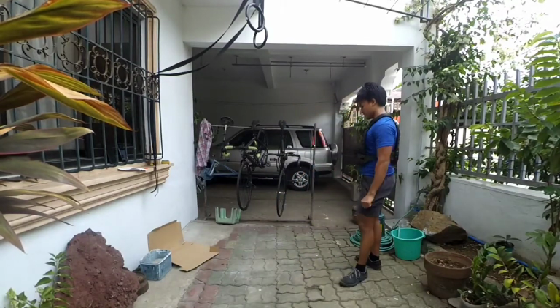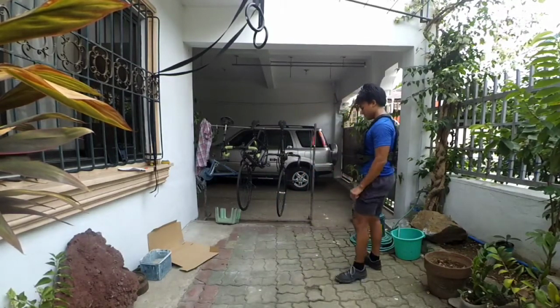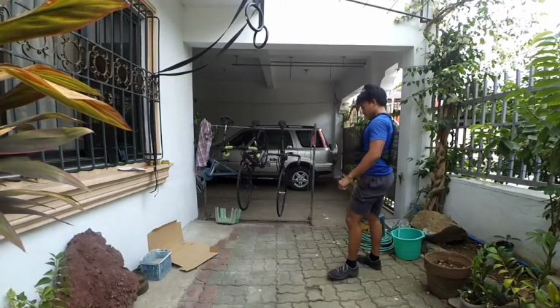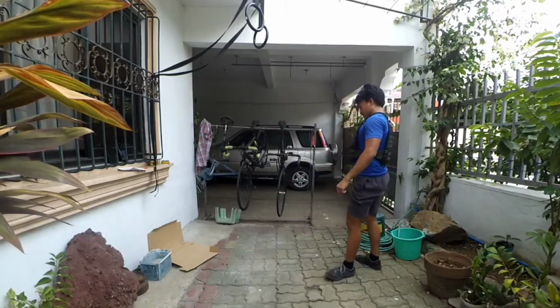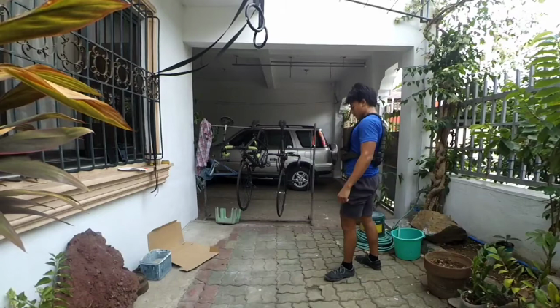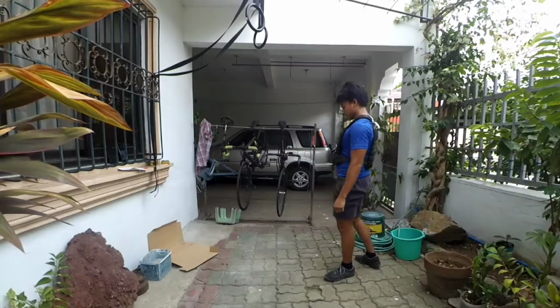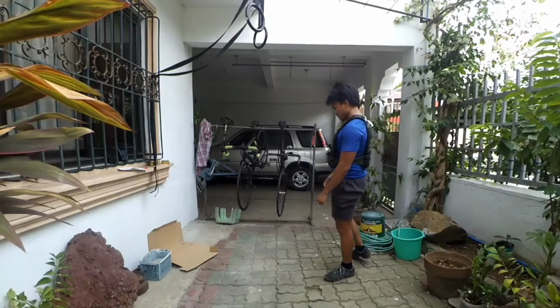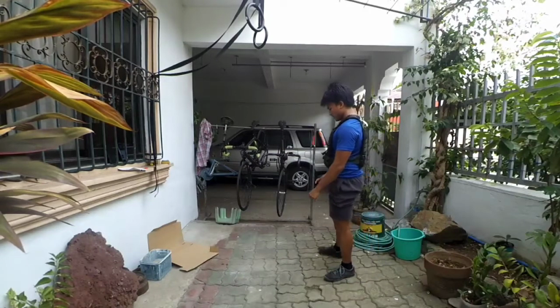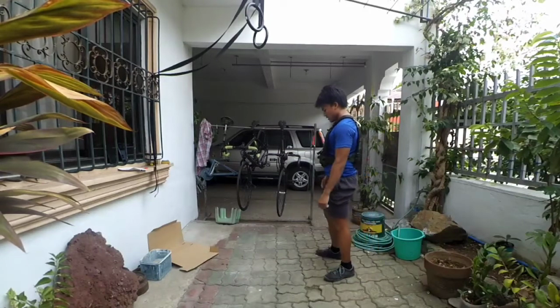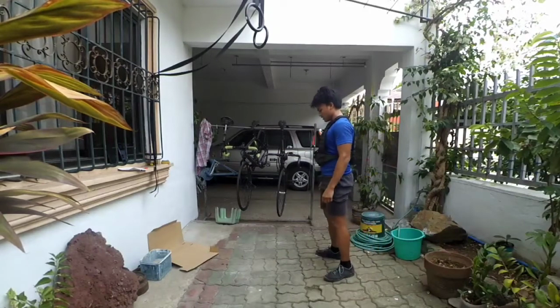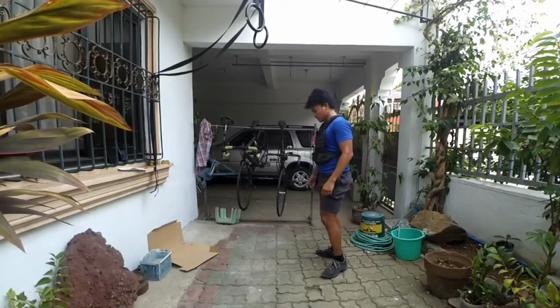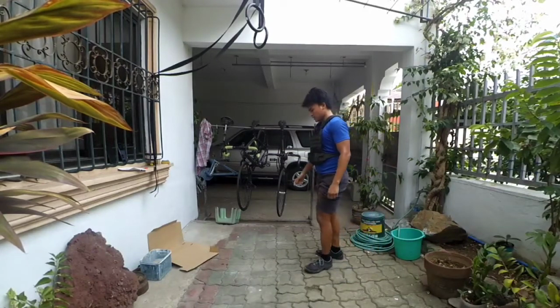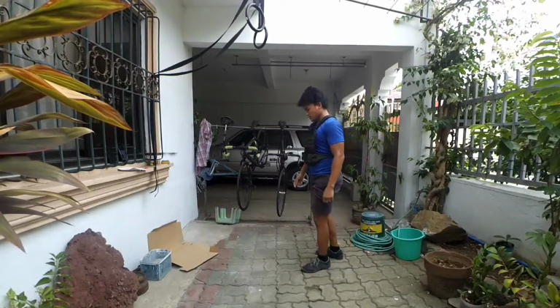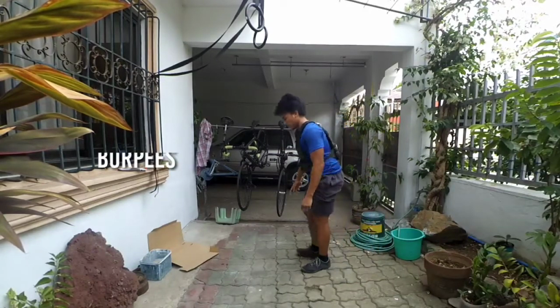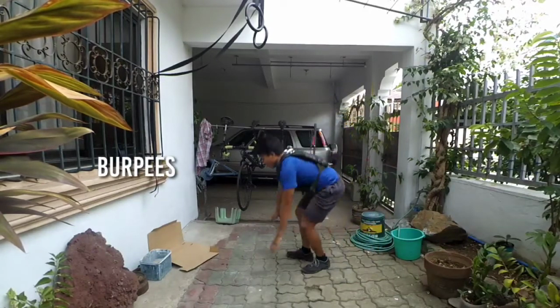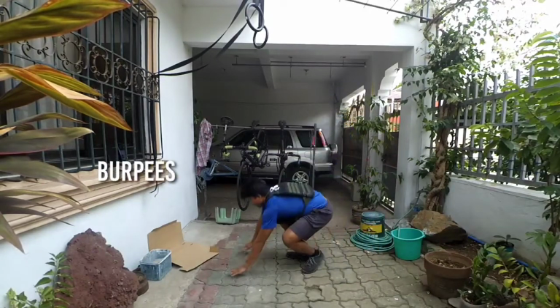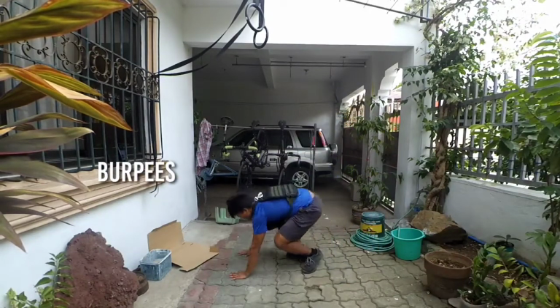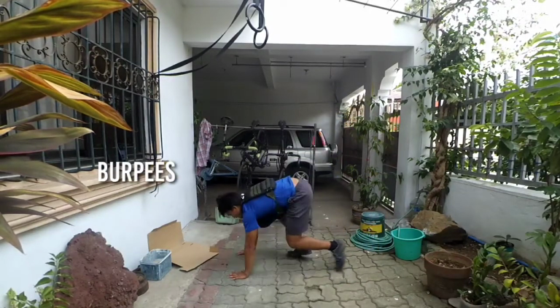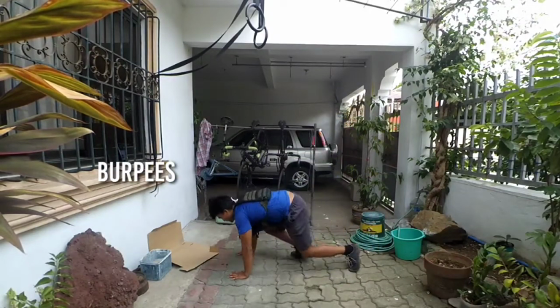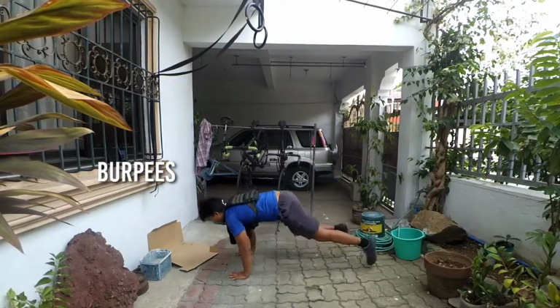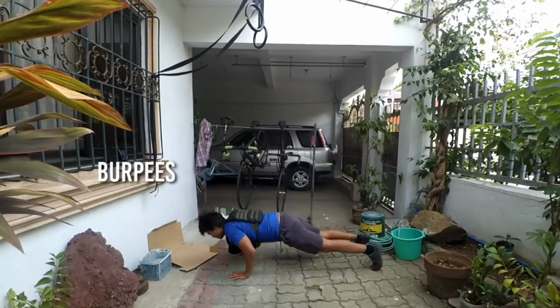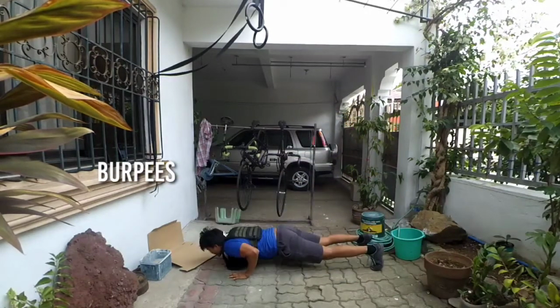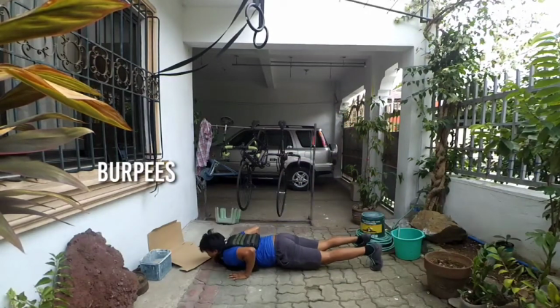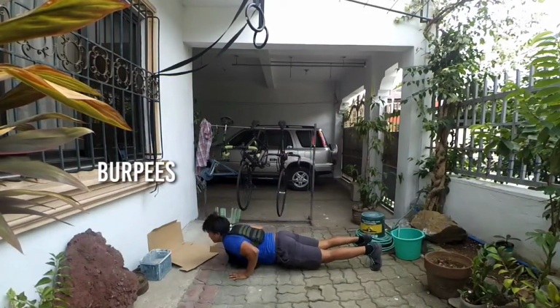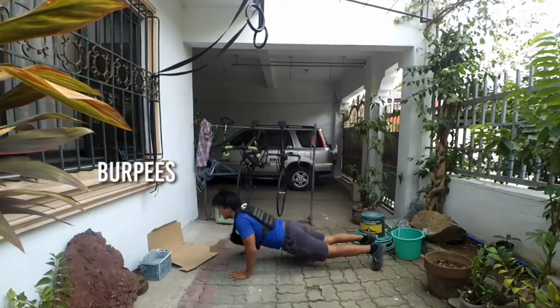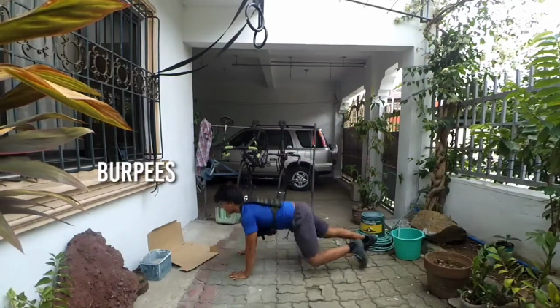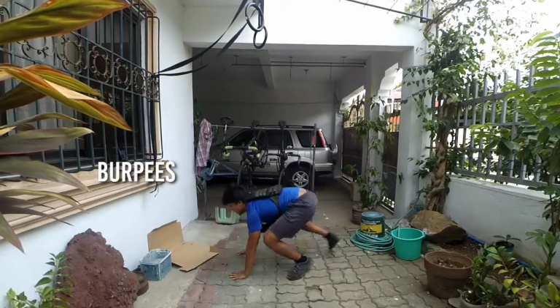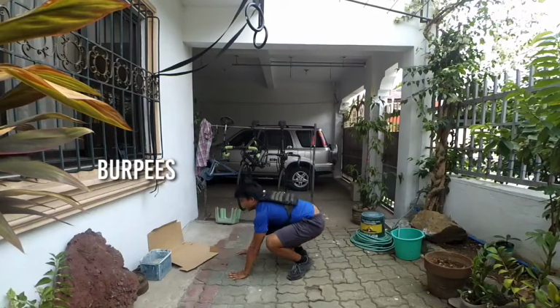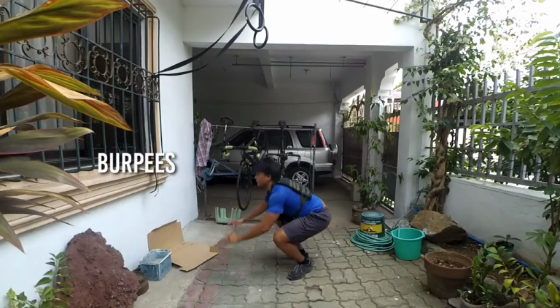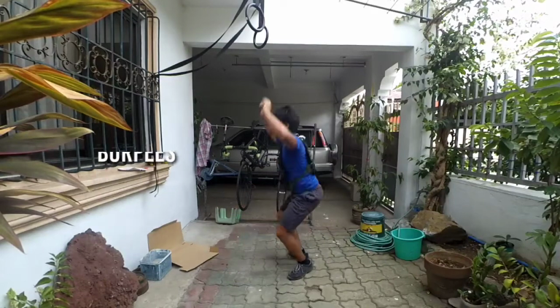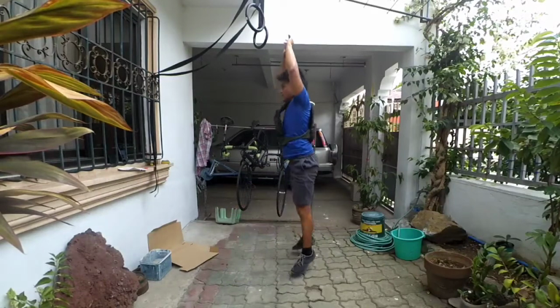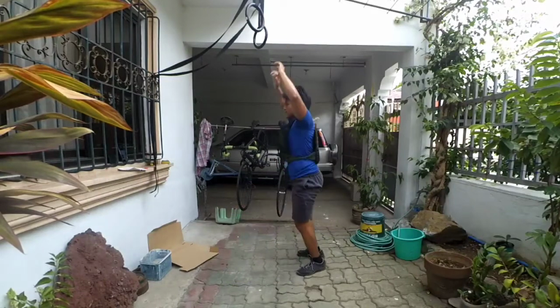3, 2, 1, GO! Round four! 4, 3, 2, 1, GO!